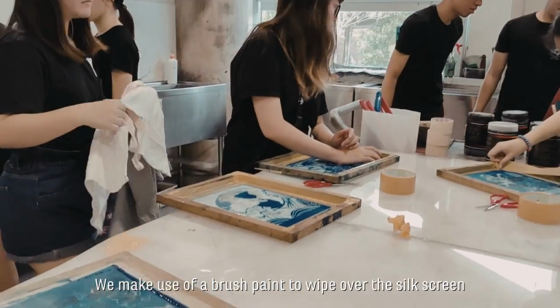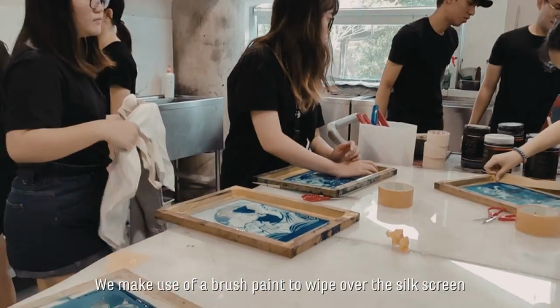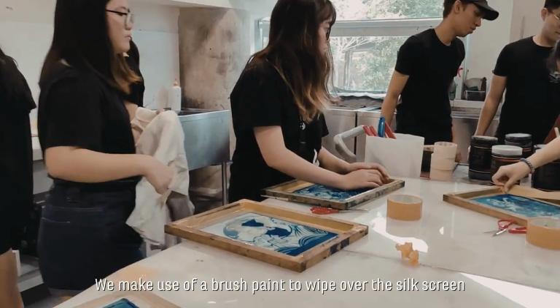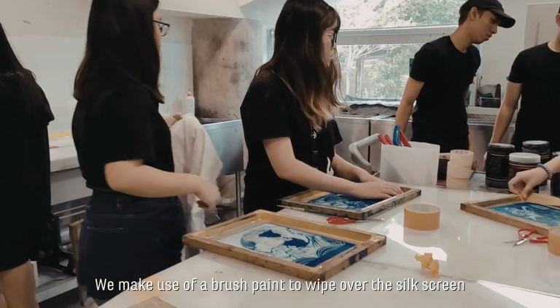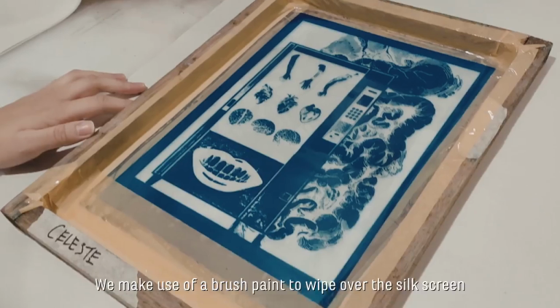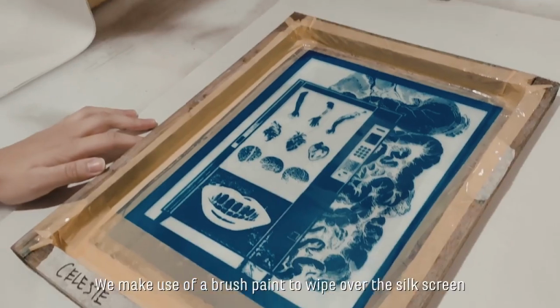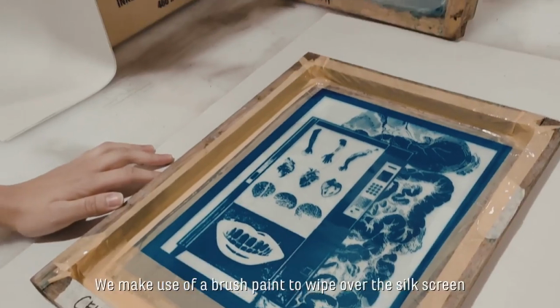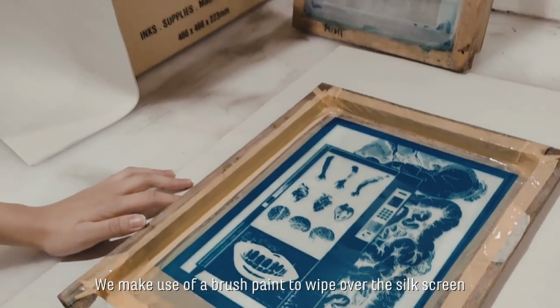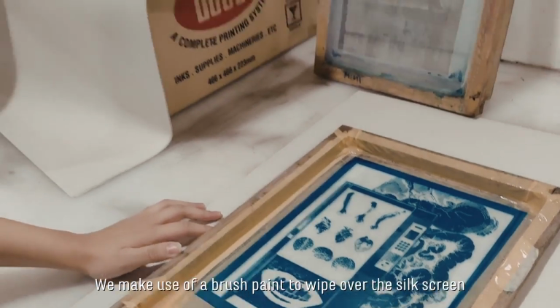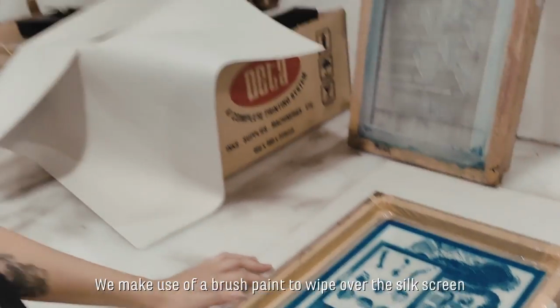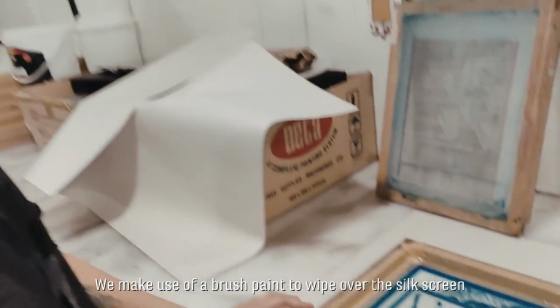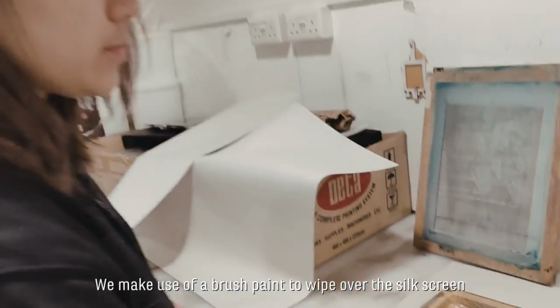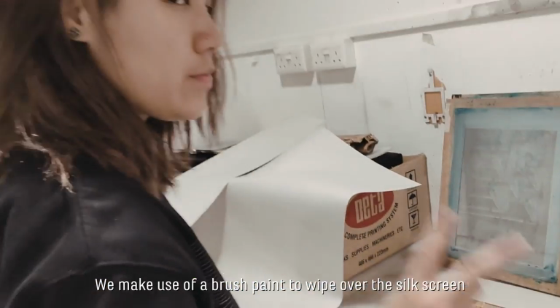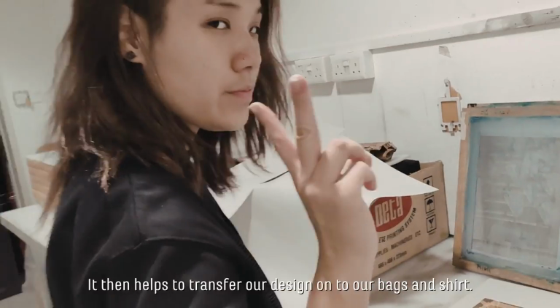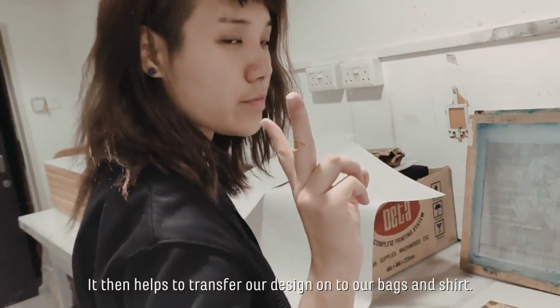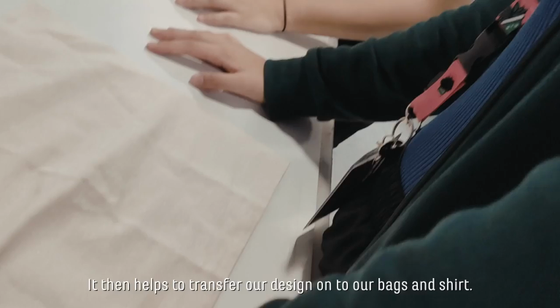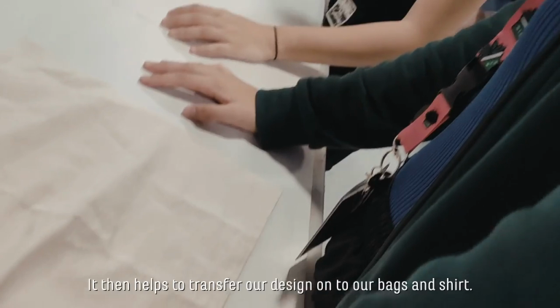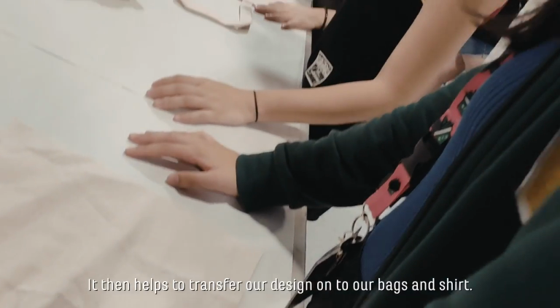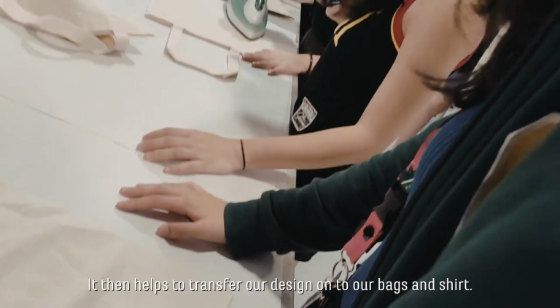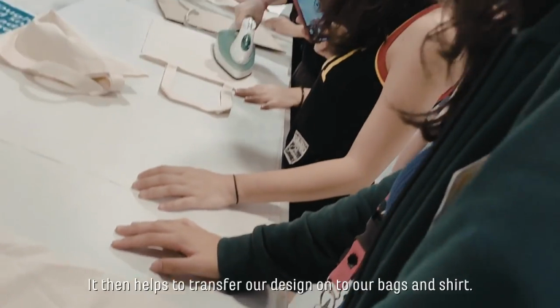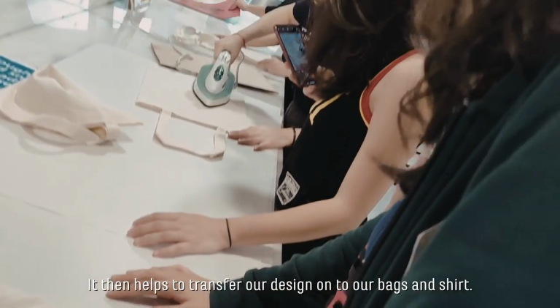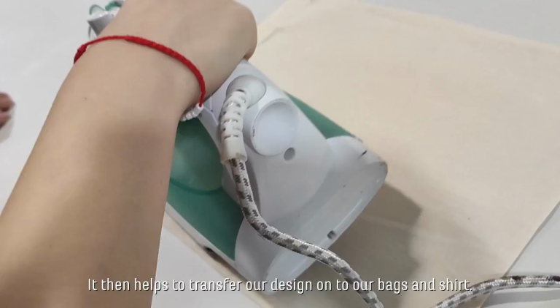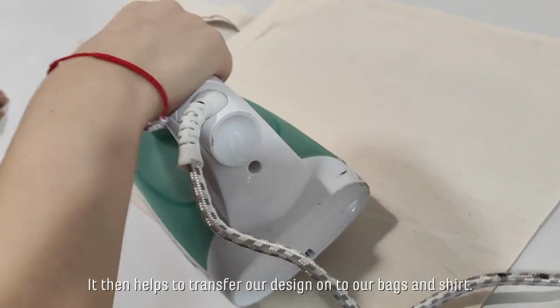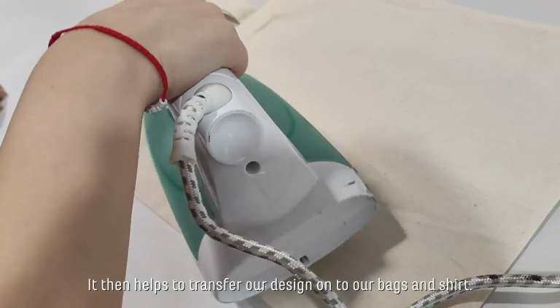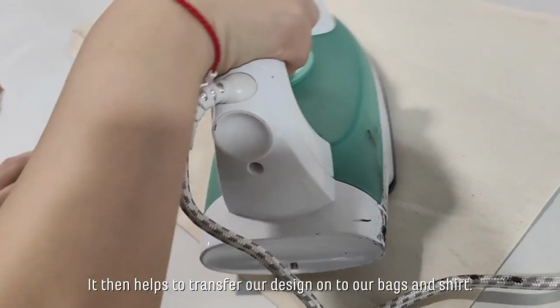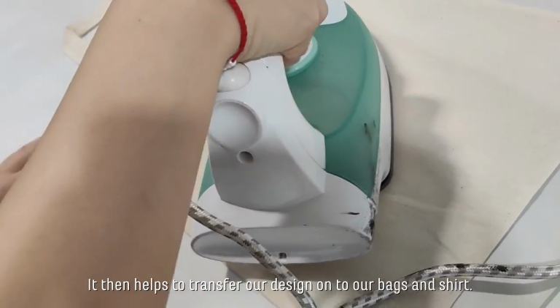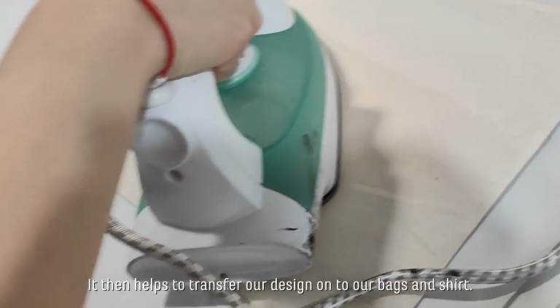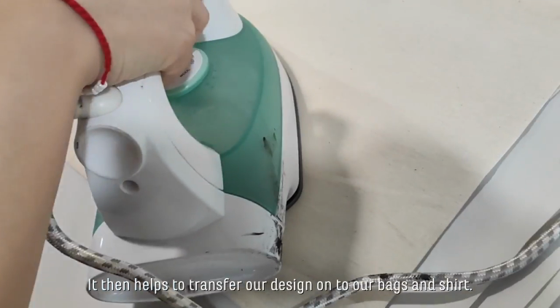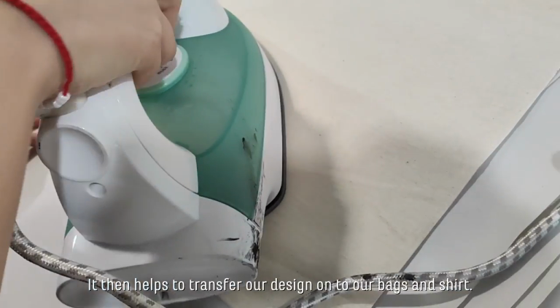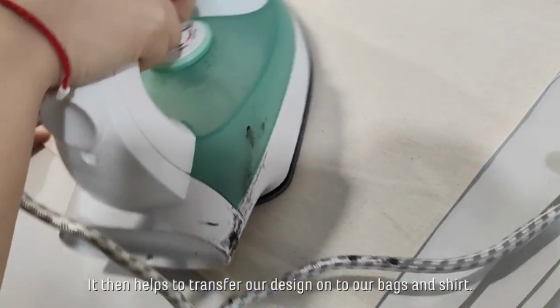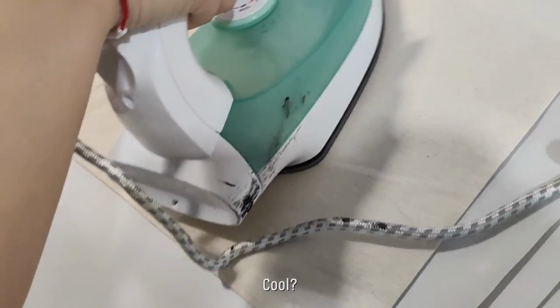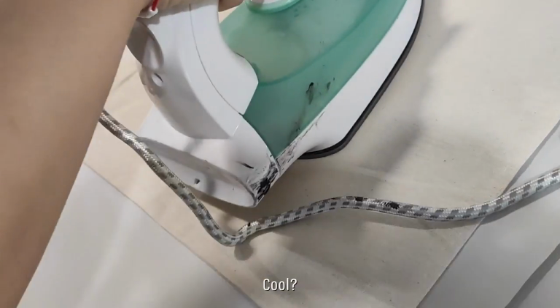In the final stage, we make use of a brush paint to wipe over the silk screen. It then helps to transfer our design onto our bags and shirts.